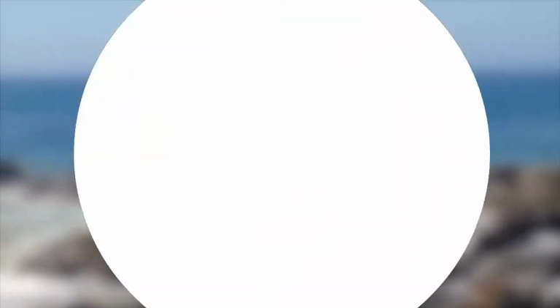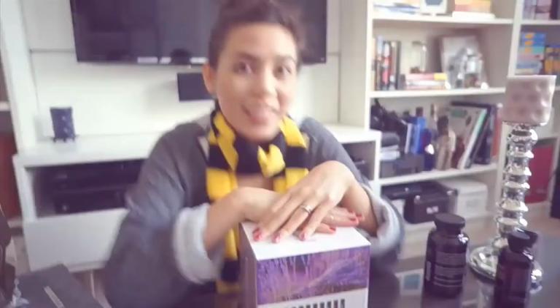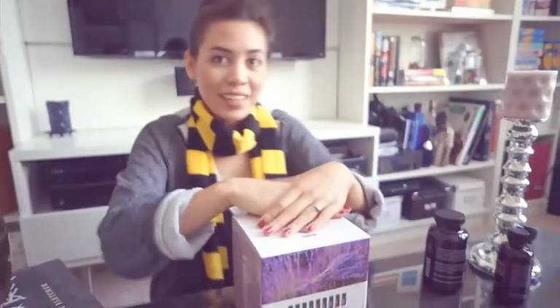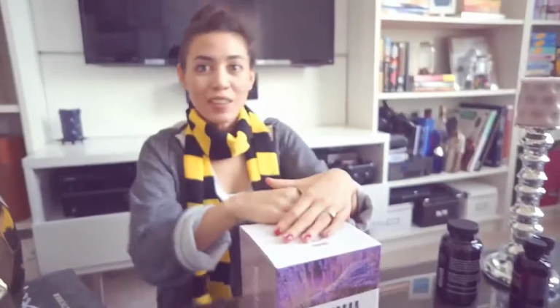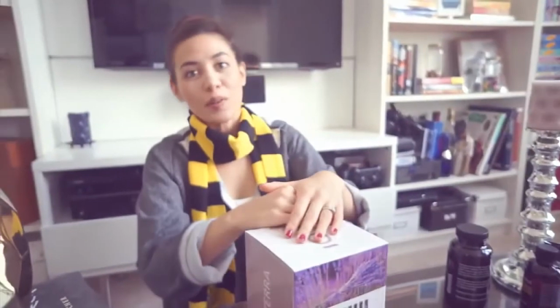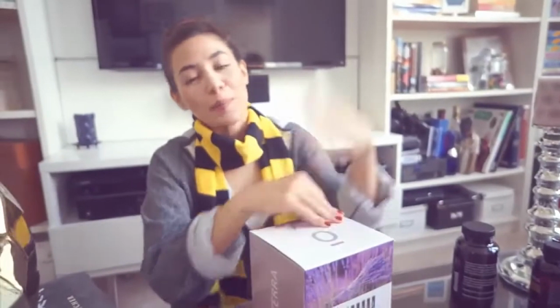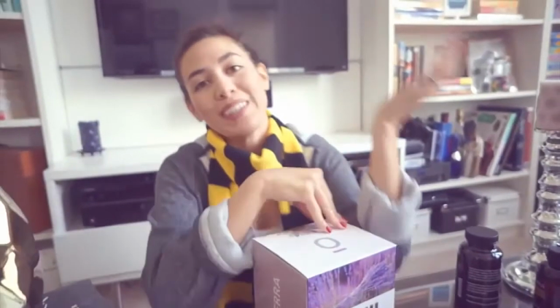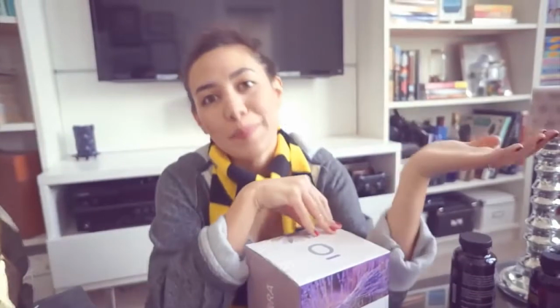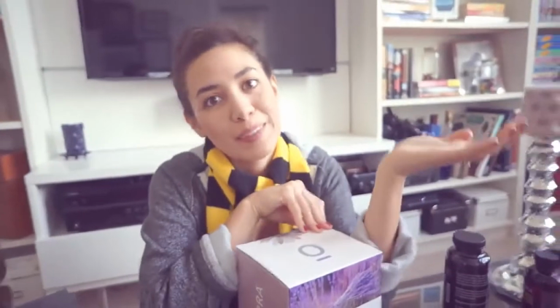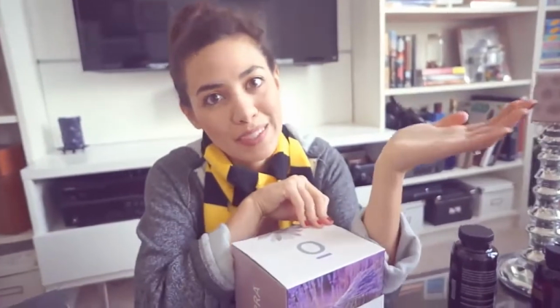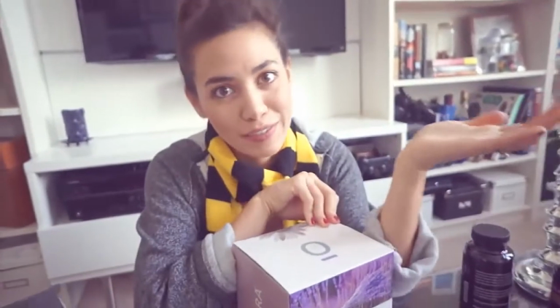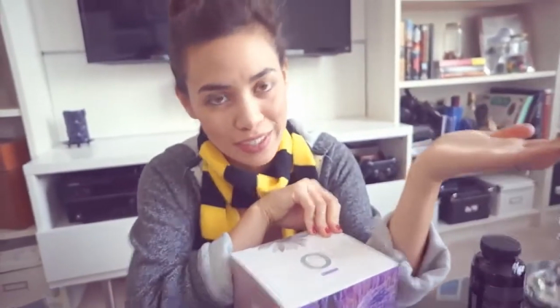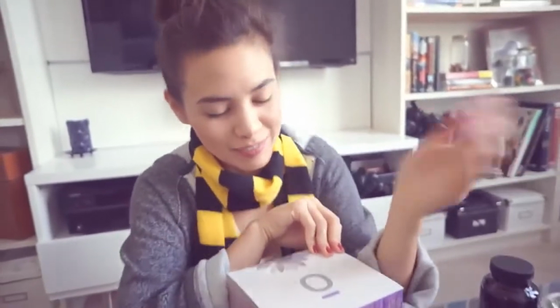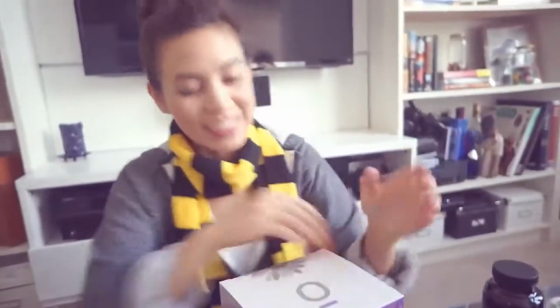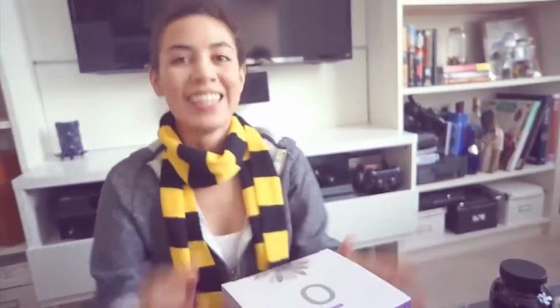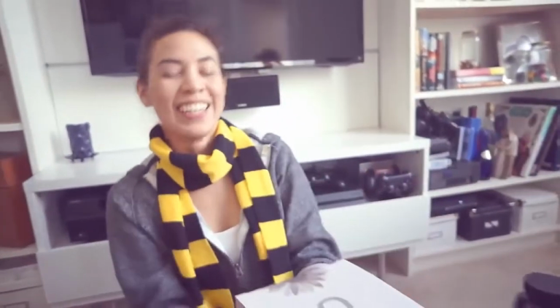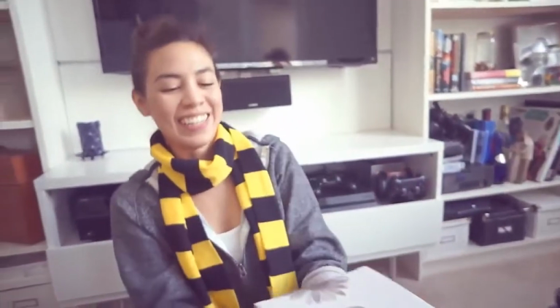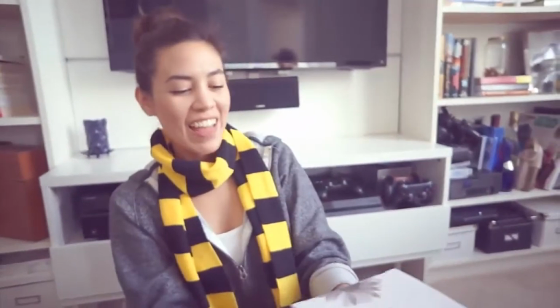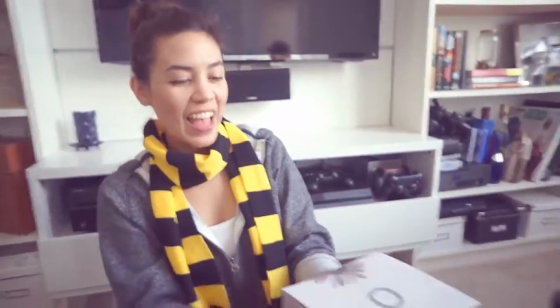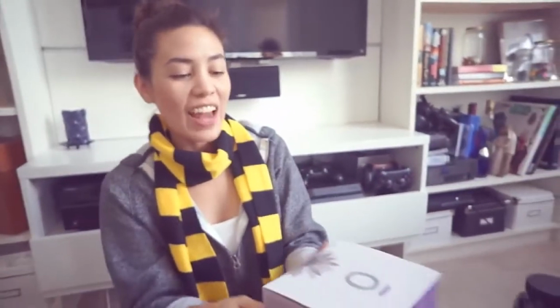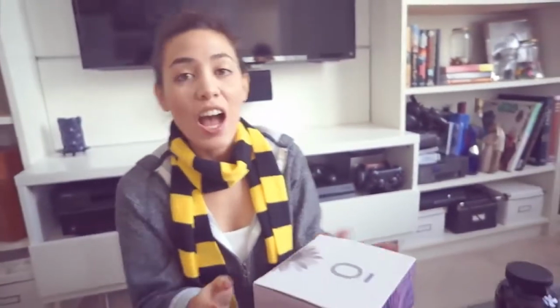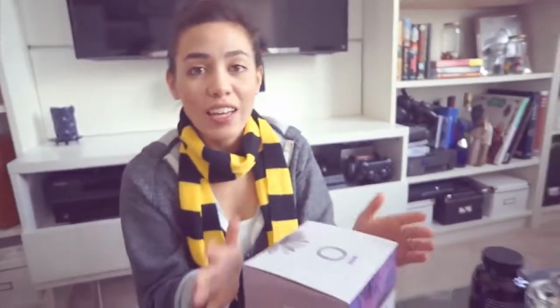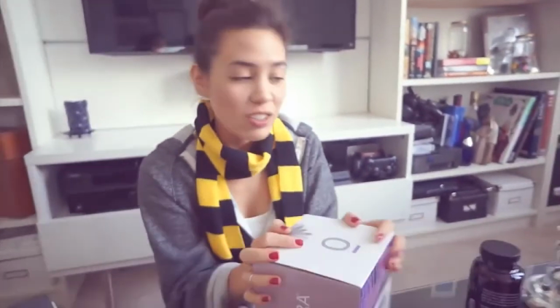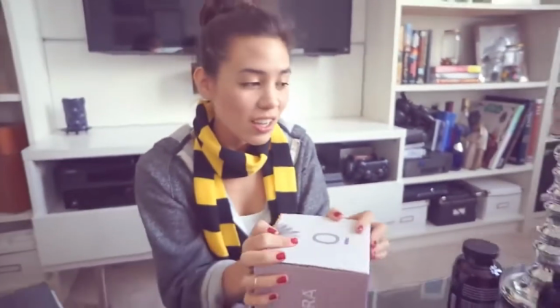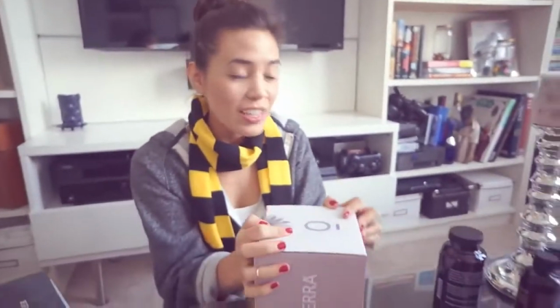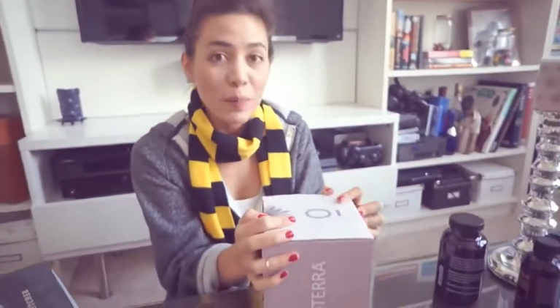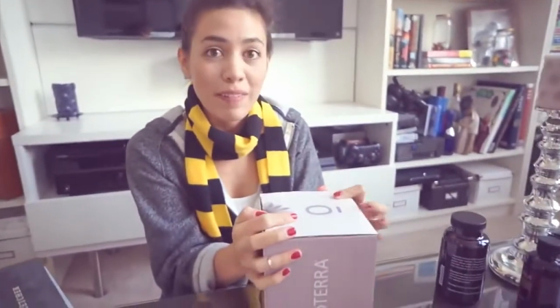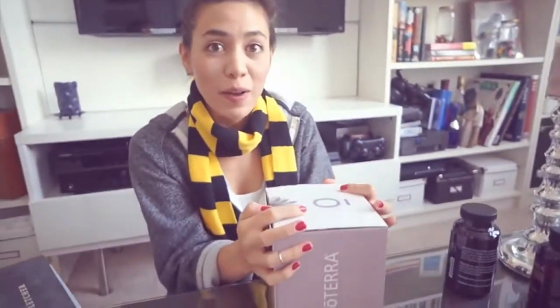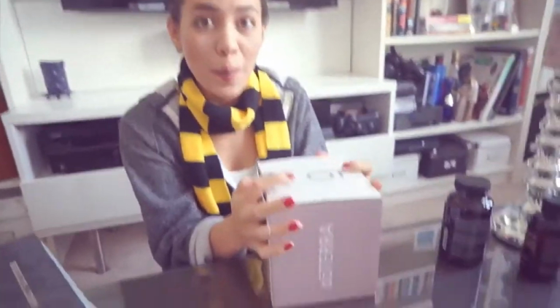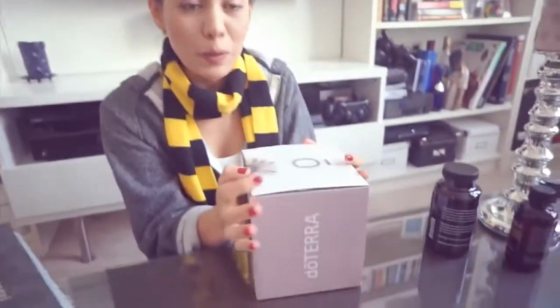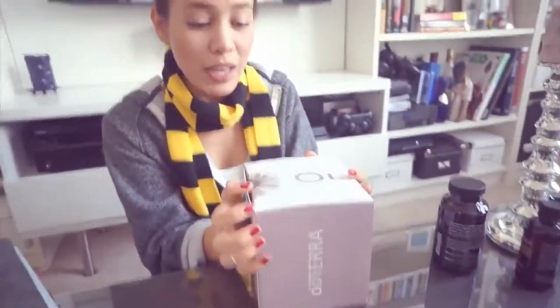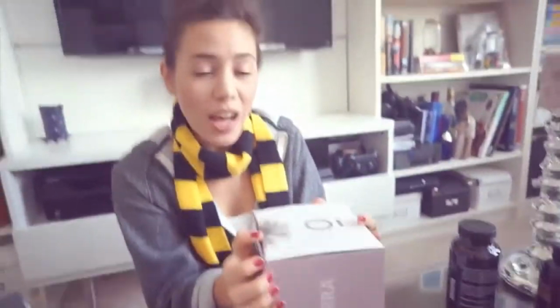Hello, my name is Amanda Faith, and I just got a shipment from doTERRA.